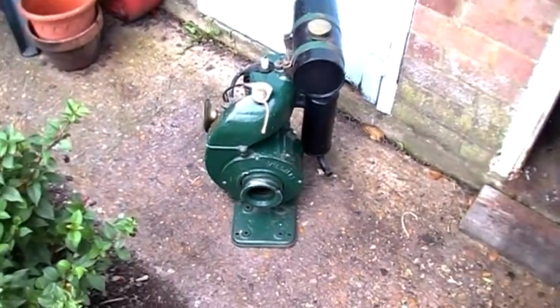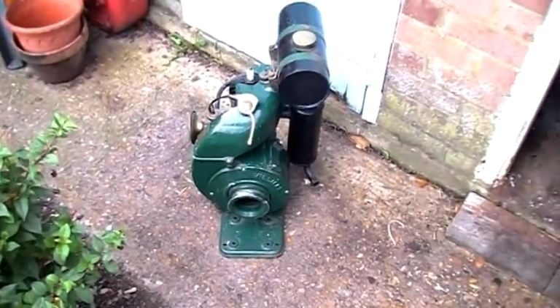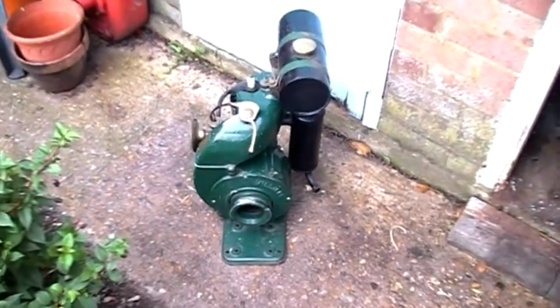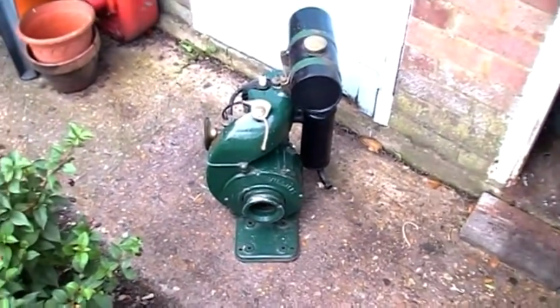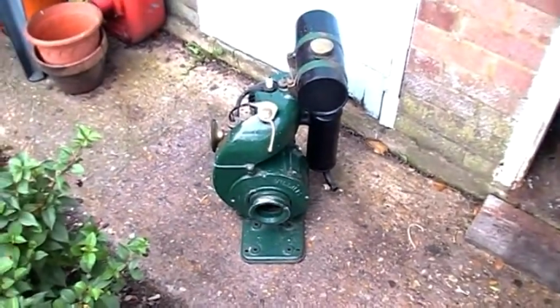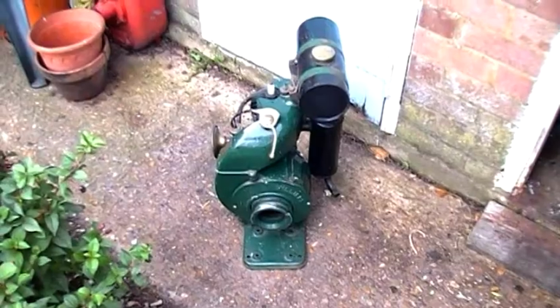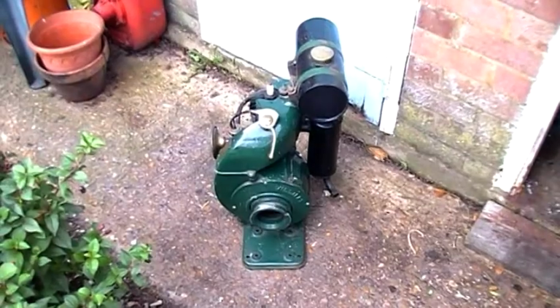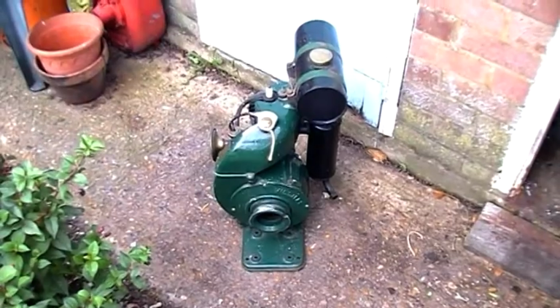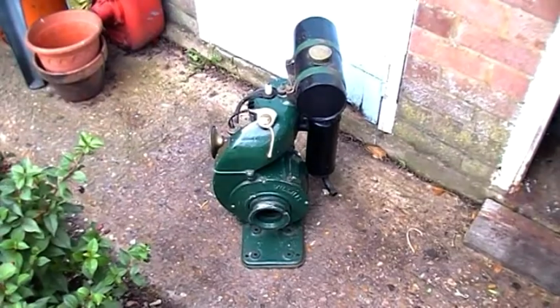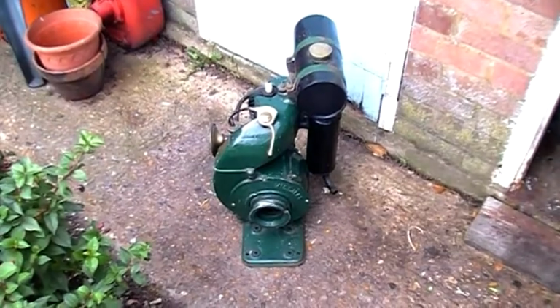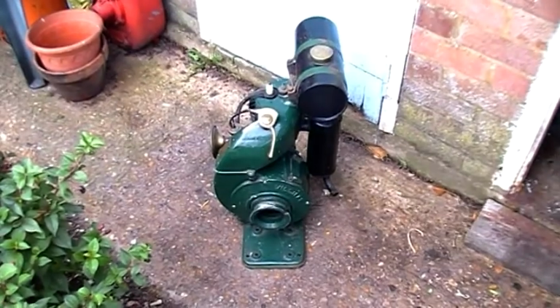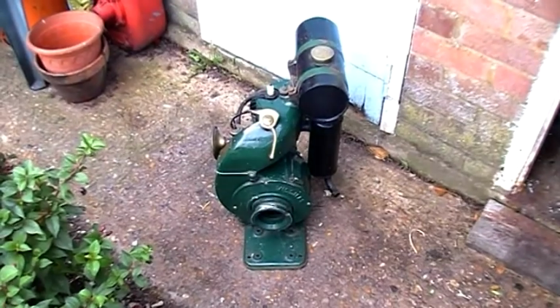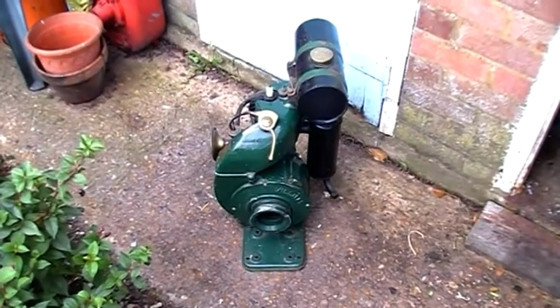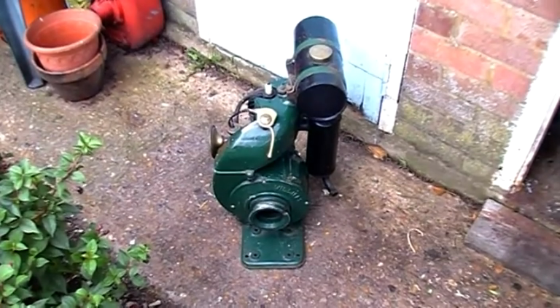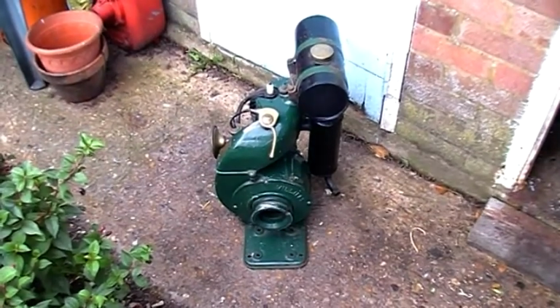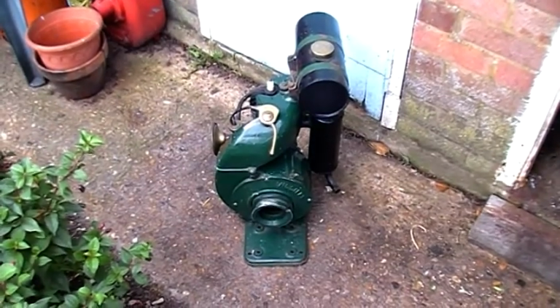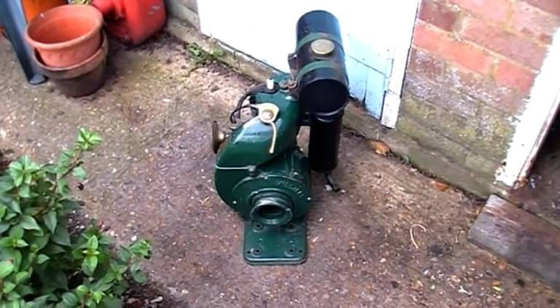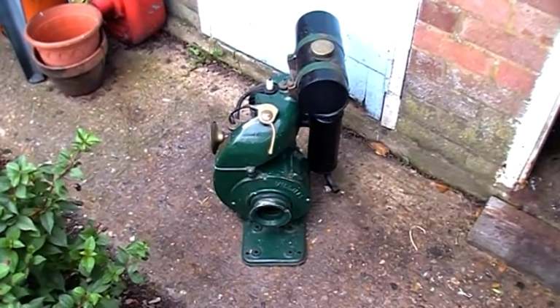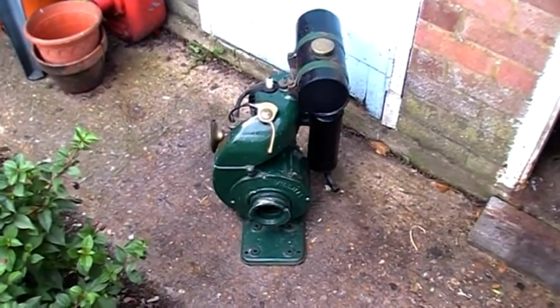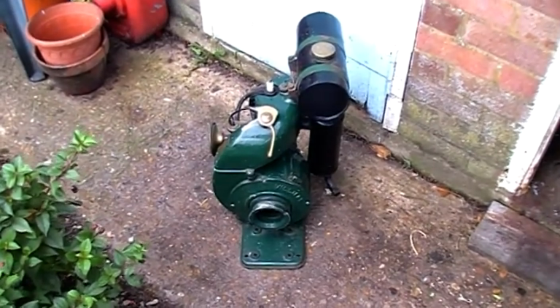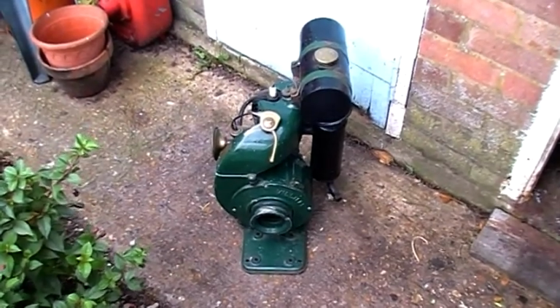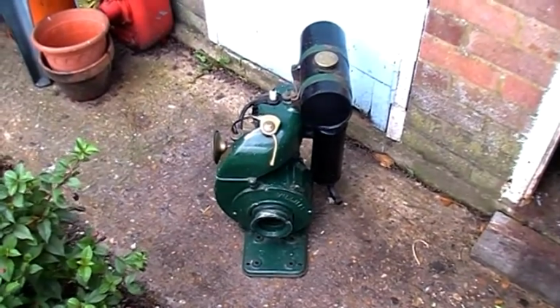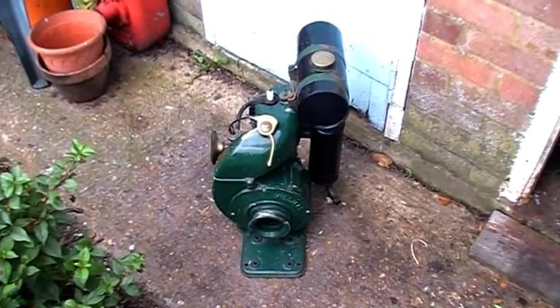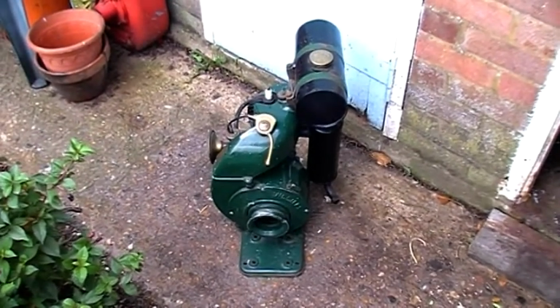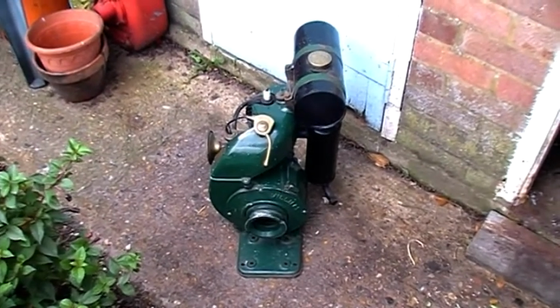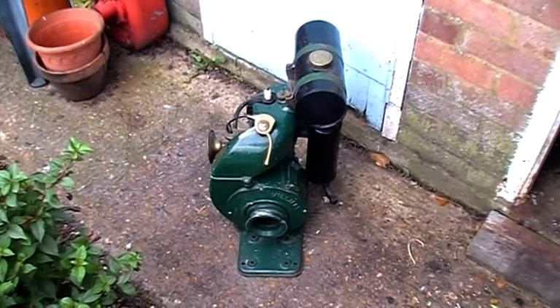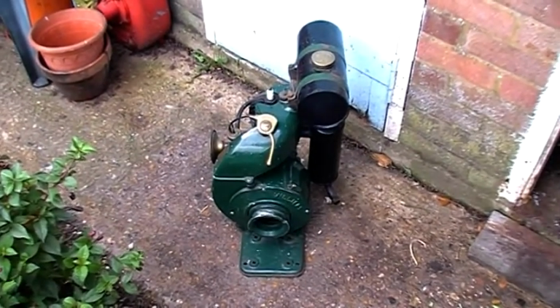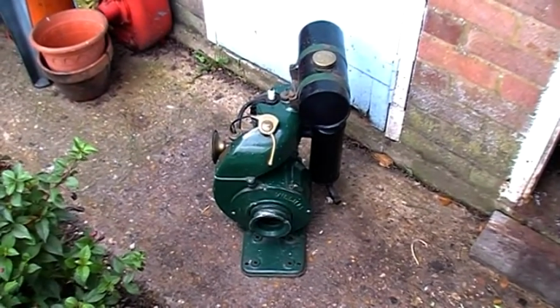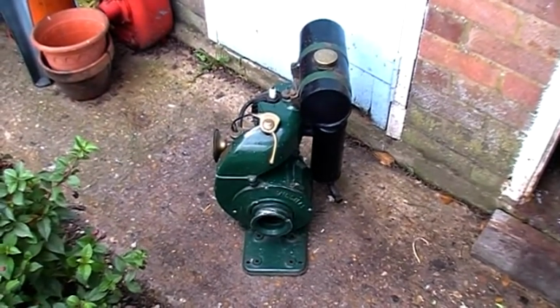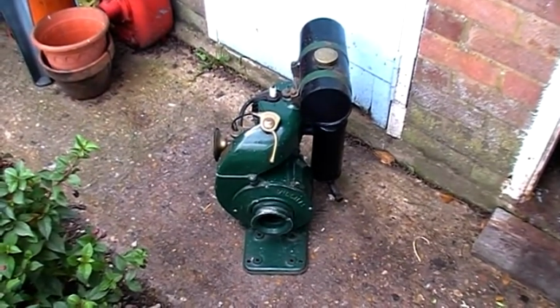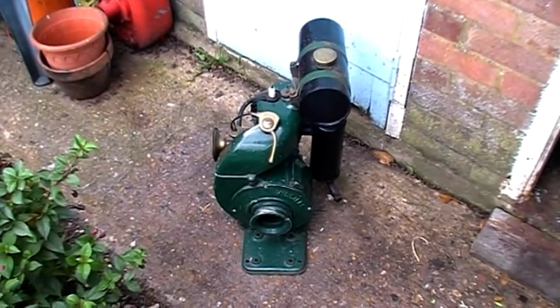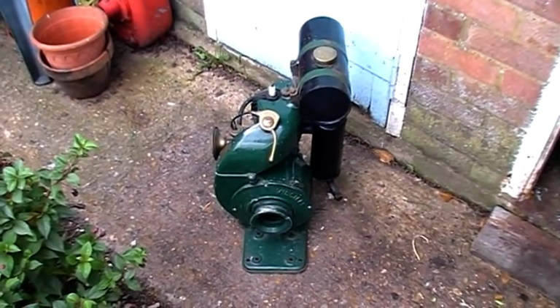Let's have a look at the cowling. I thought it looked really good. This one does appear to be complete, apart from the HT lead.